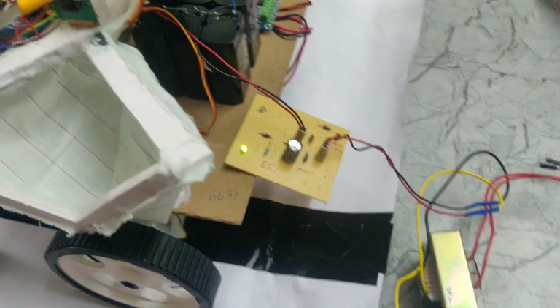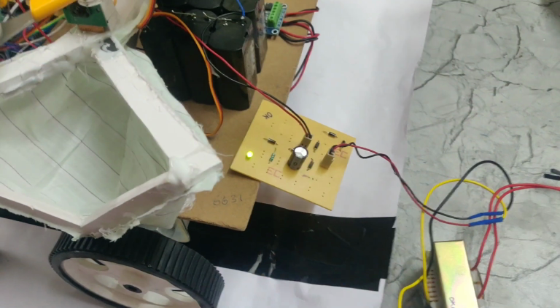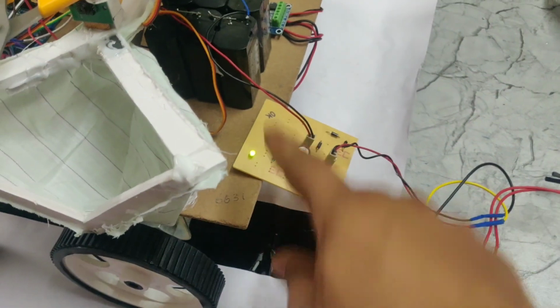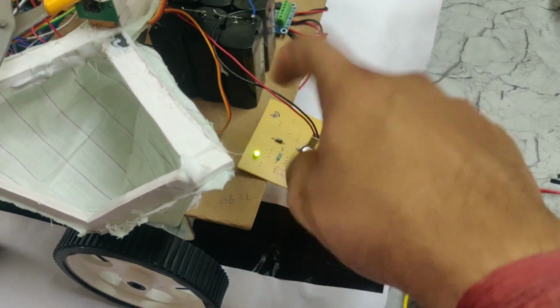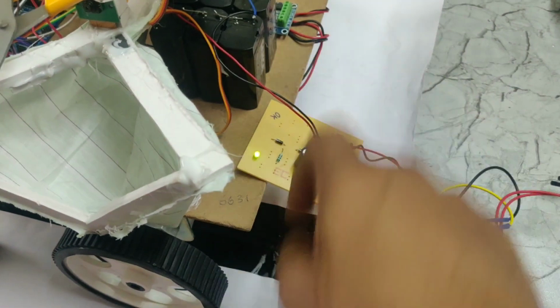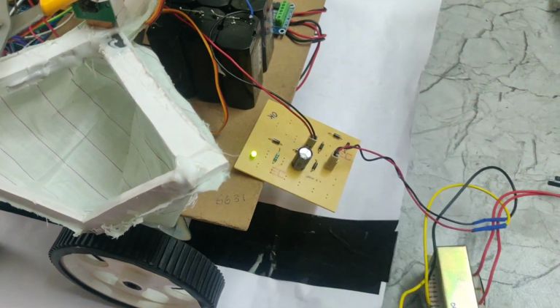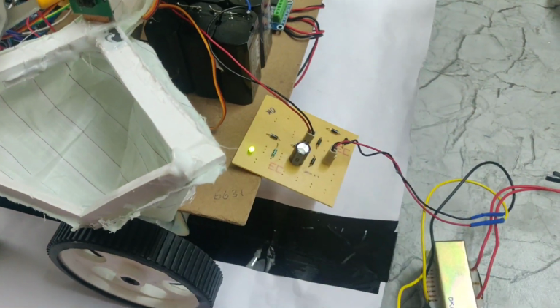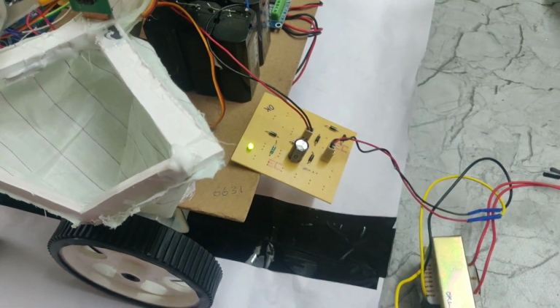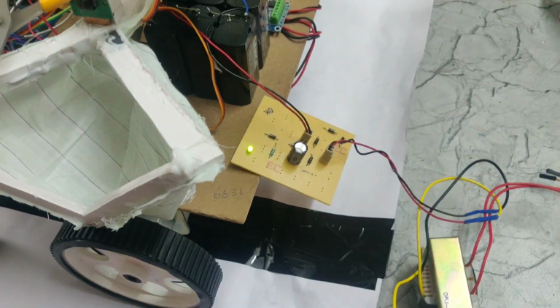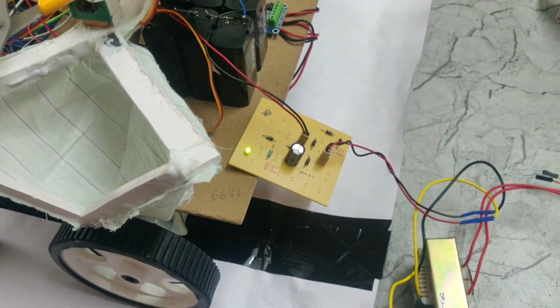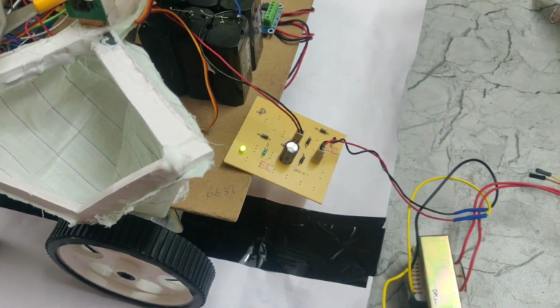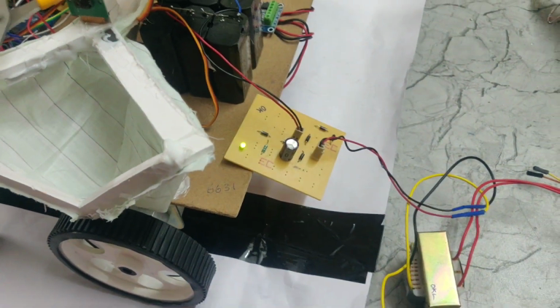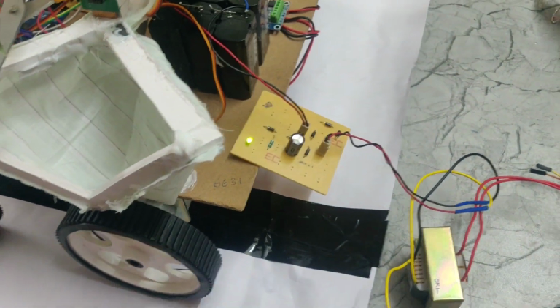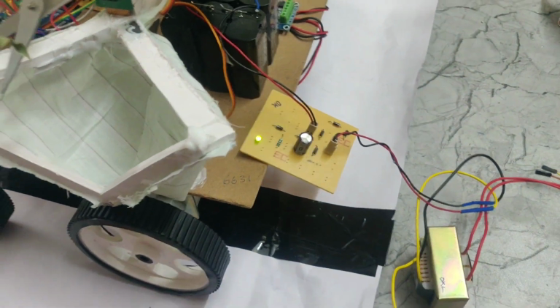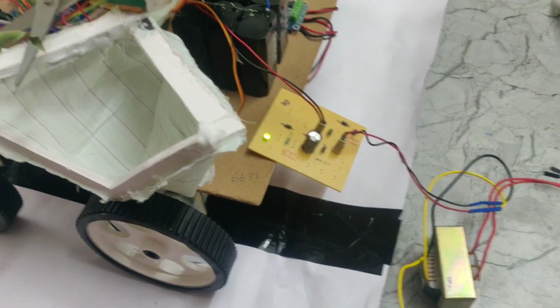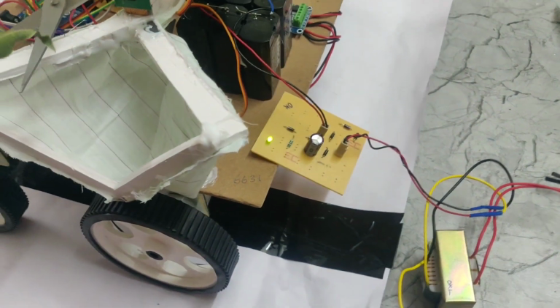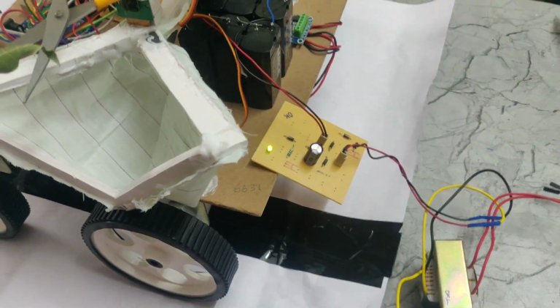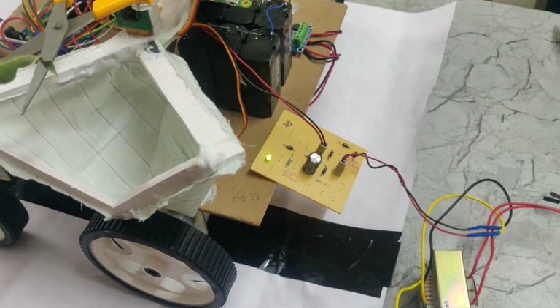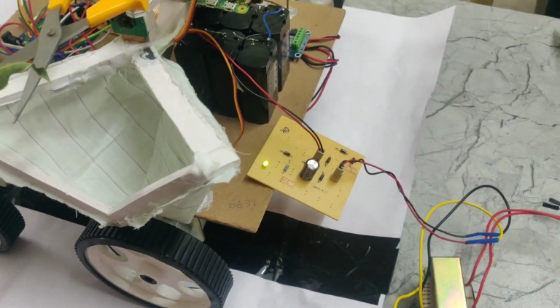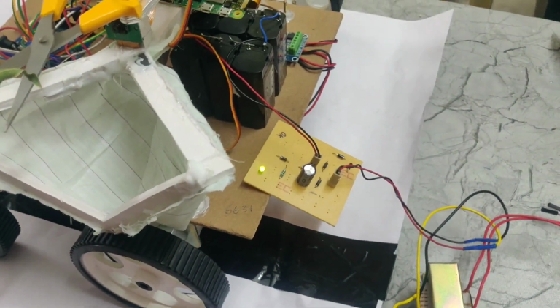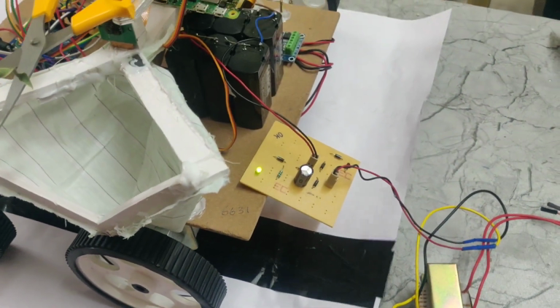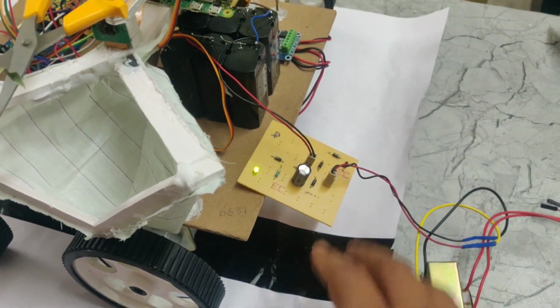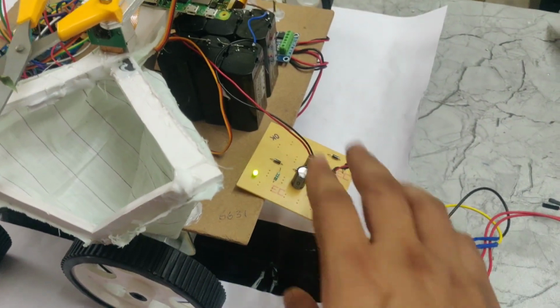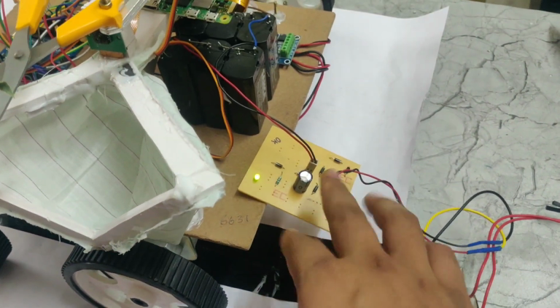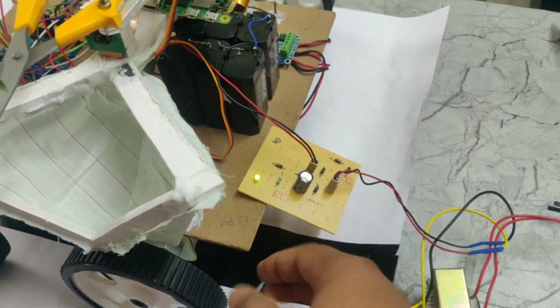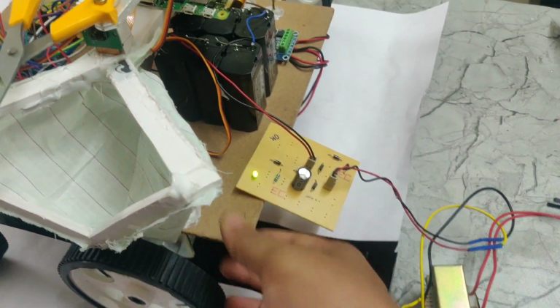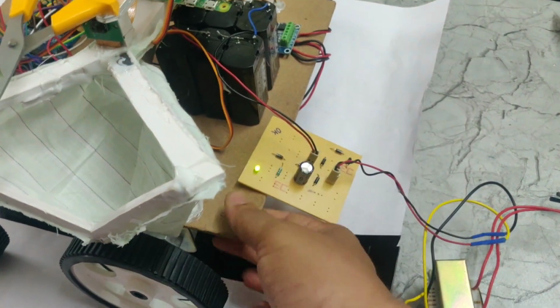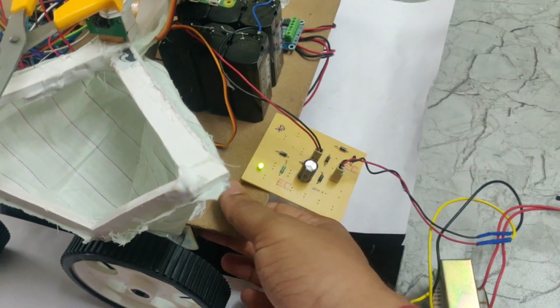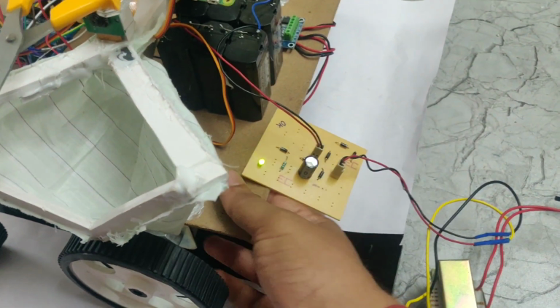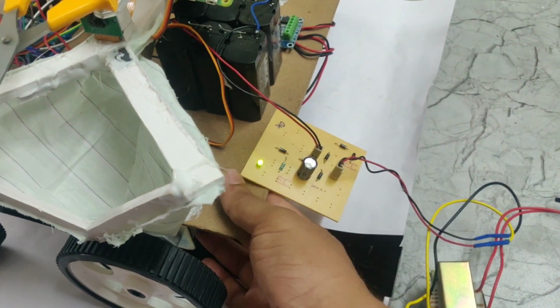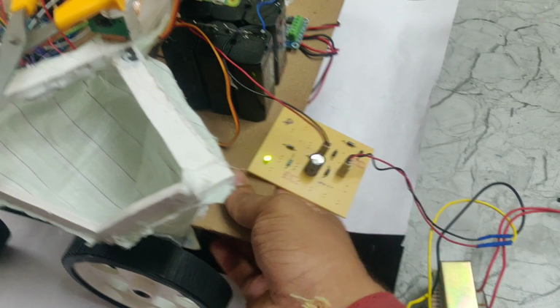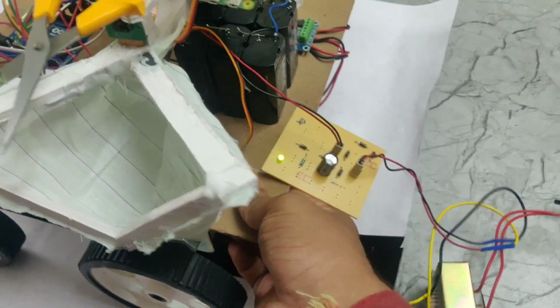The battery currently has a low charge, so we are using the charging circuit to charge it now.